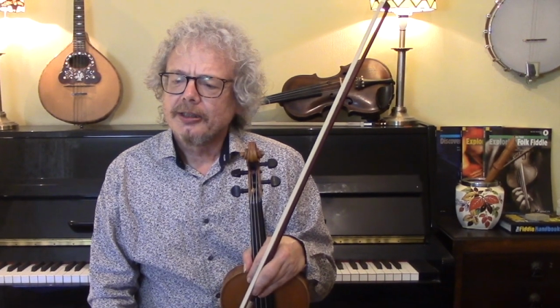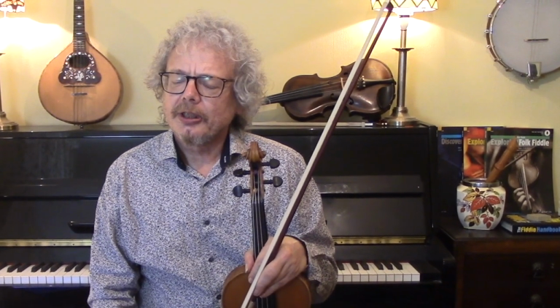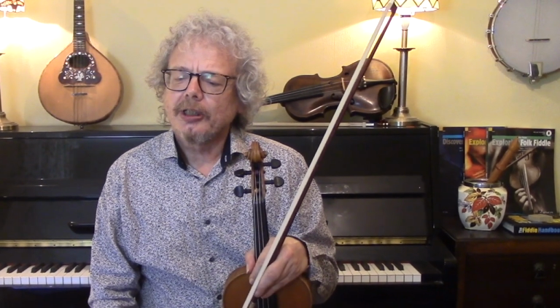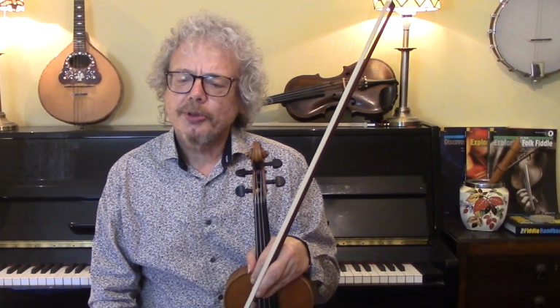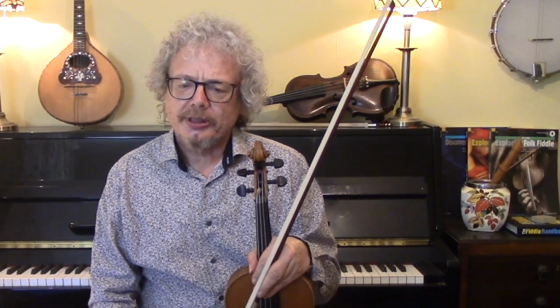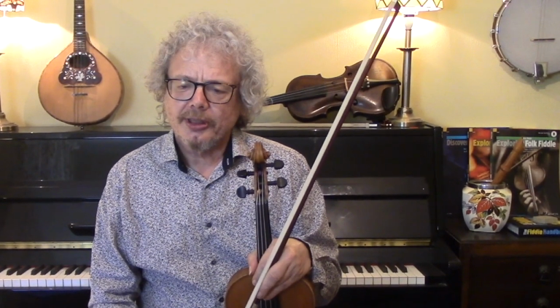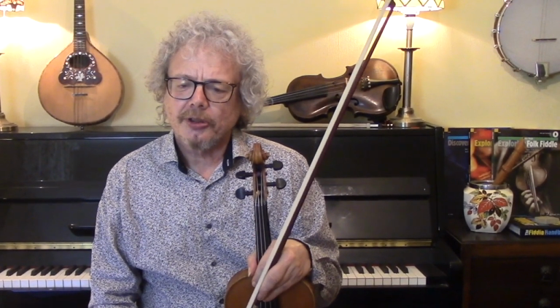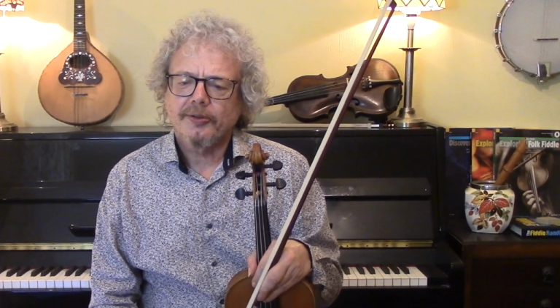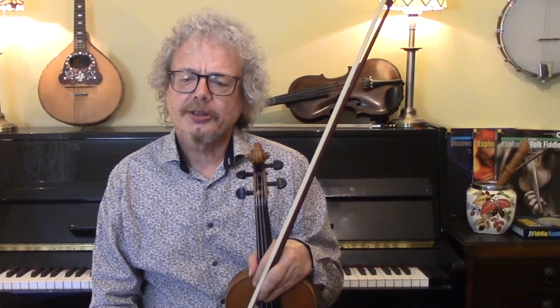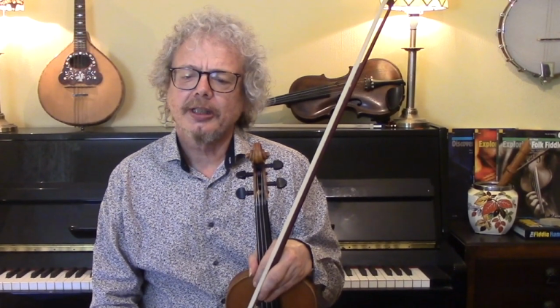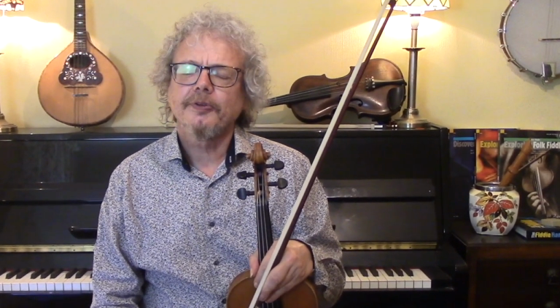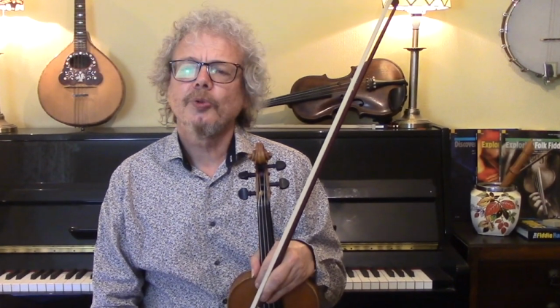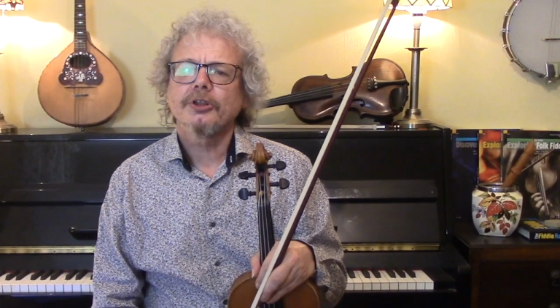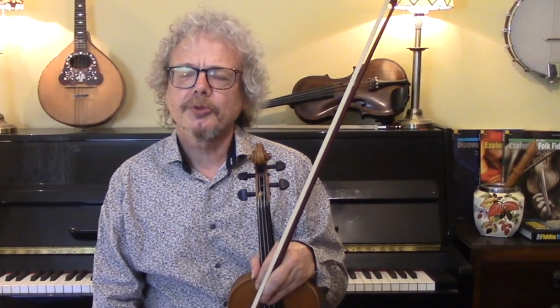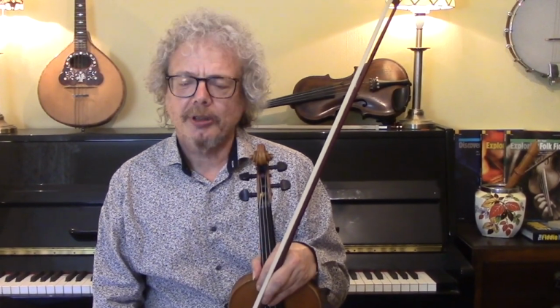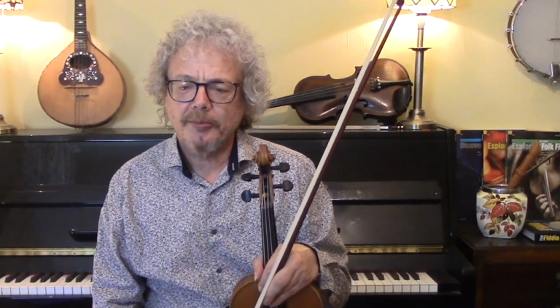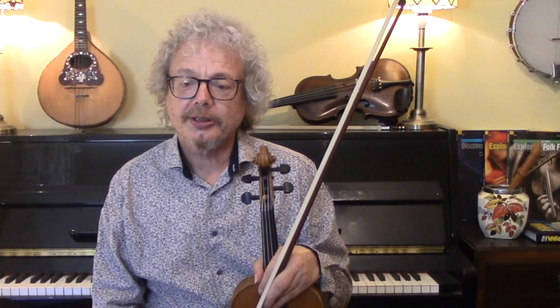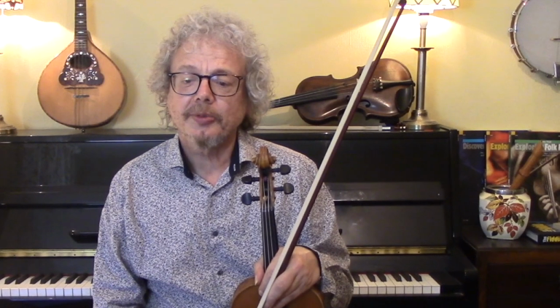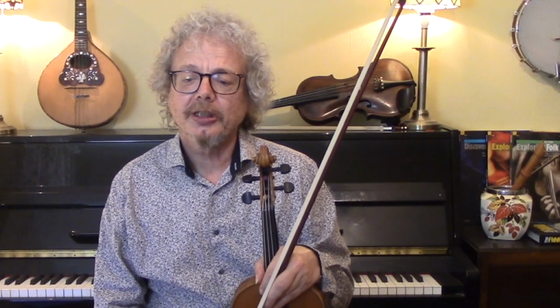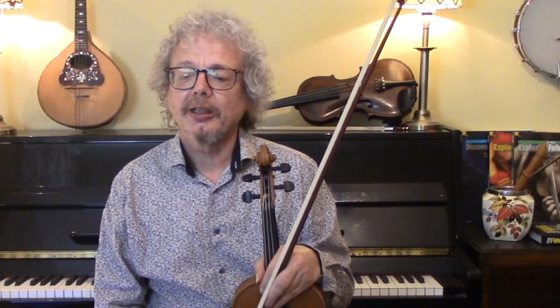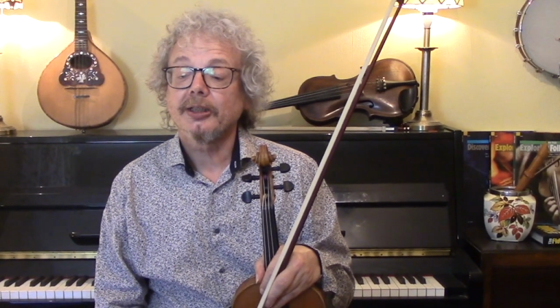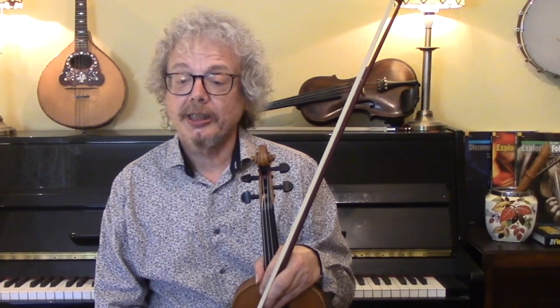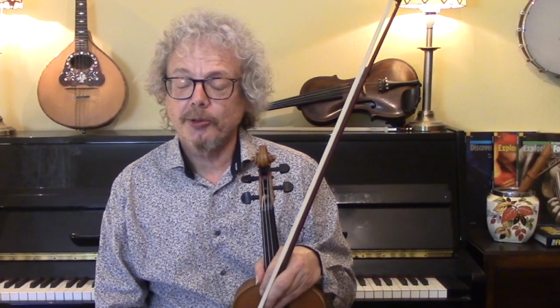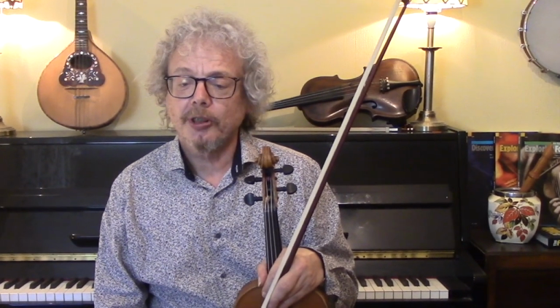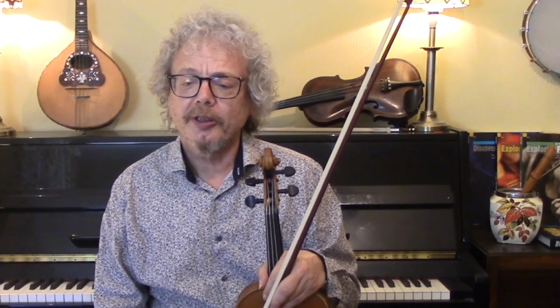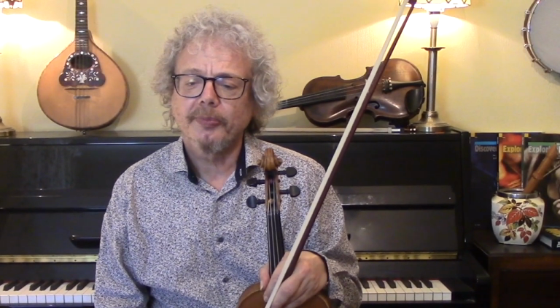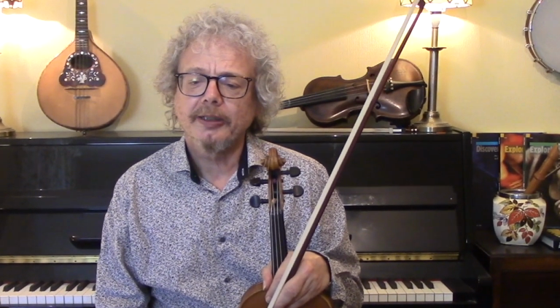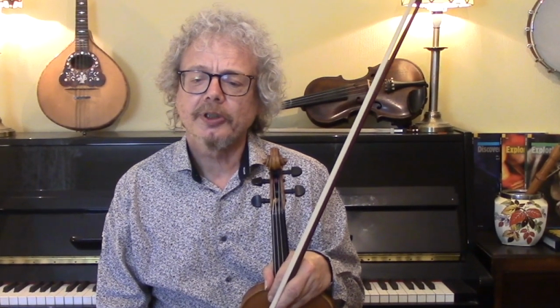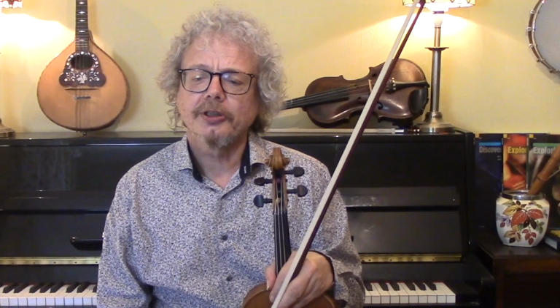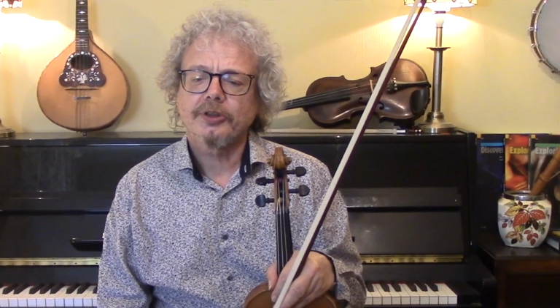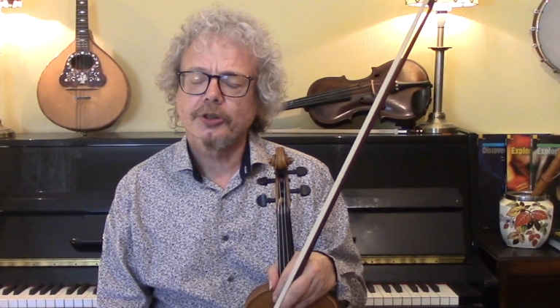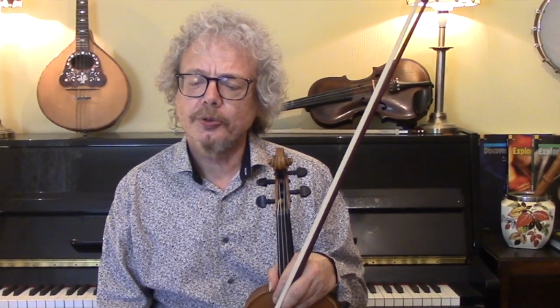I hope you did enjoy this. If you want to subscribe and send me an email, I'll send you a copy of my version of this tune, and I will see you again soon.